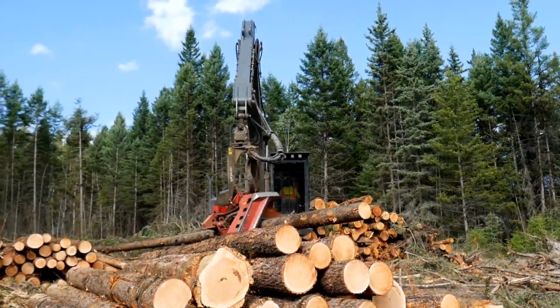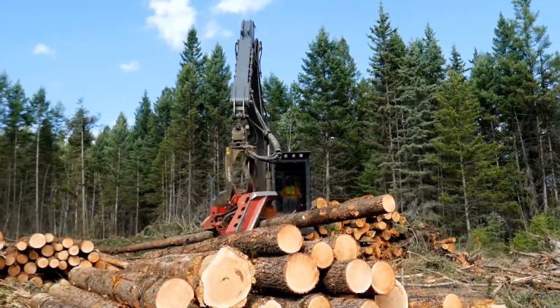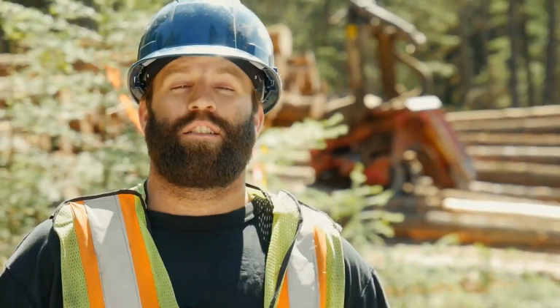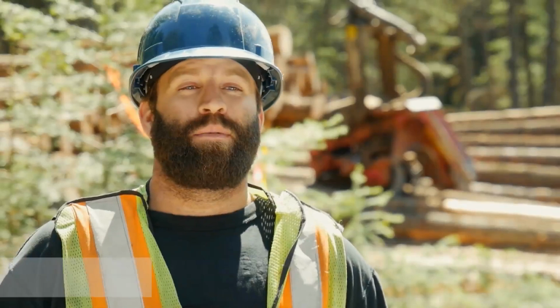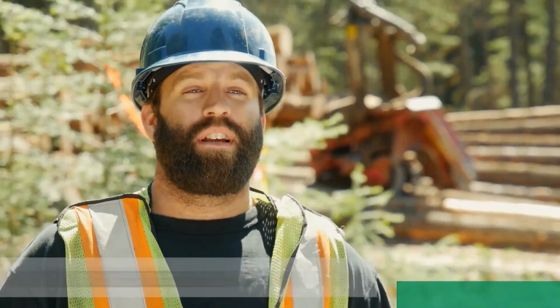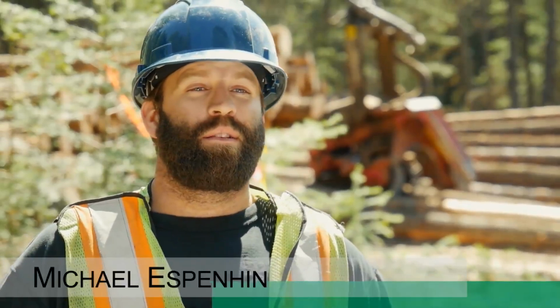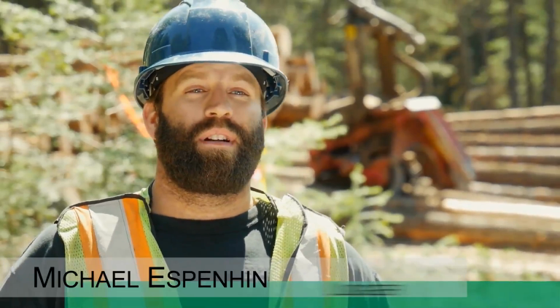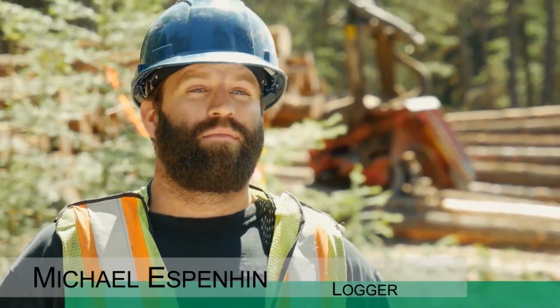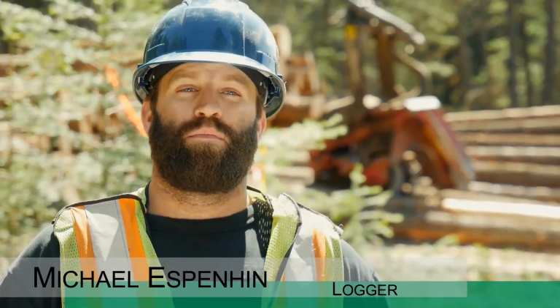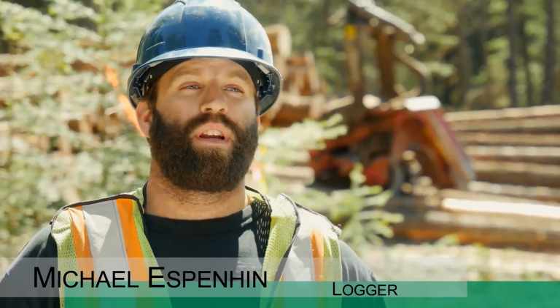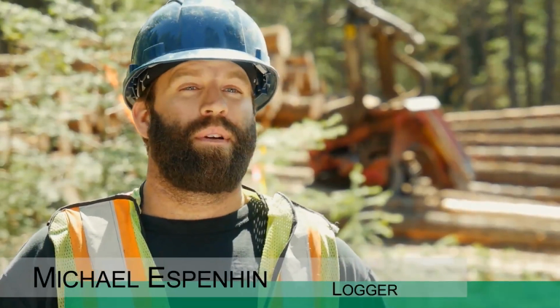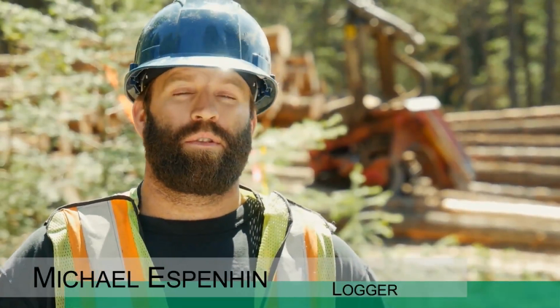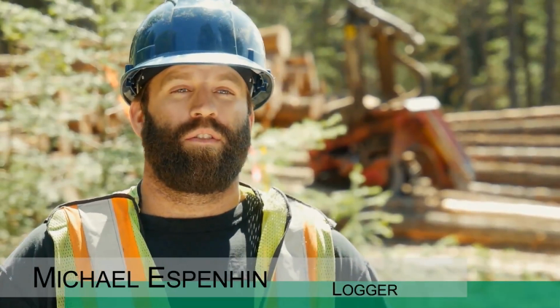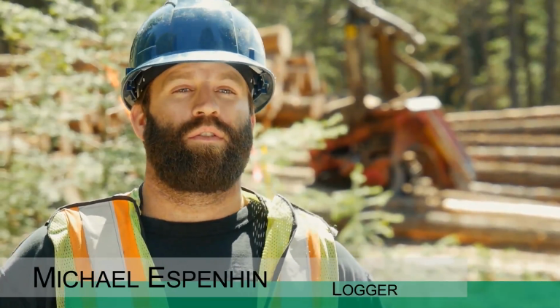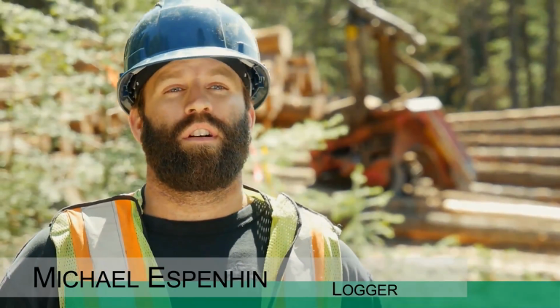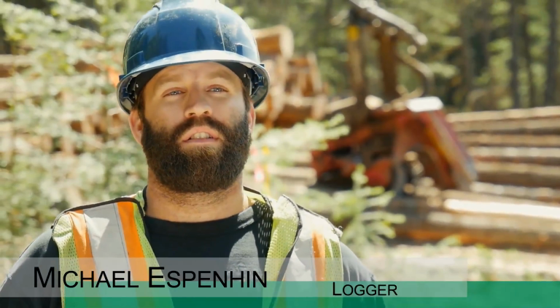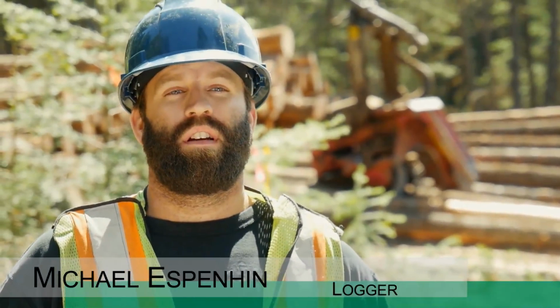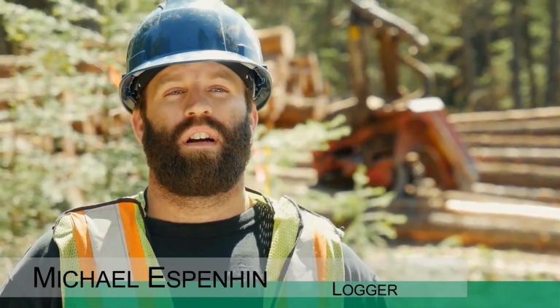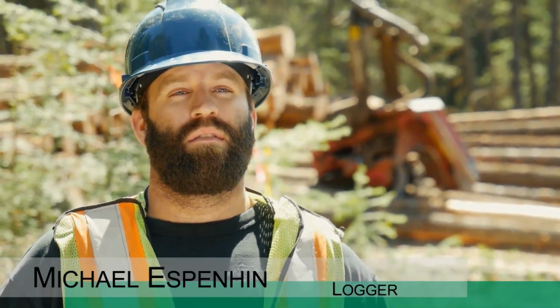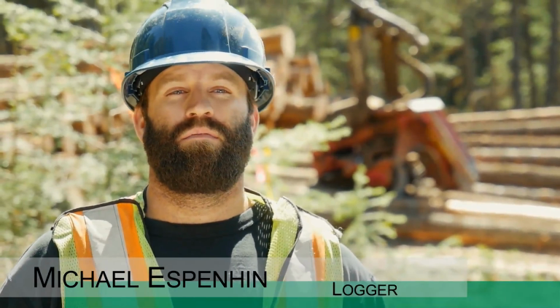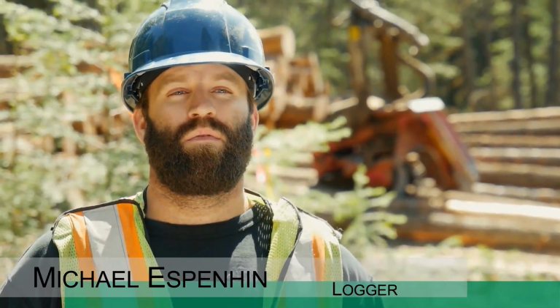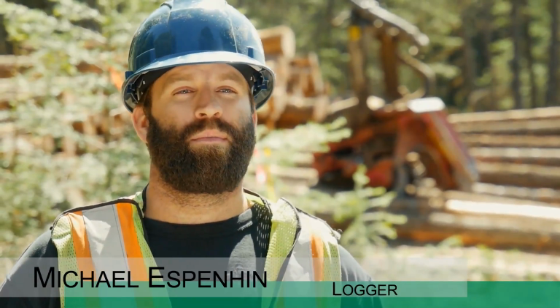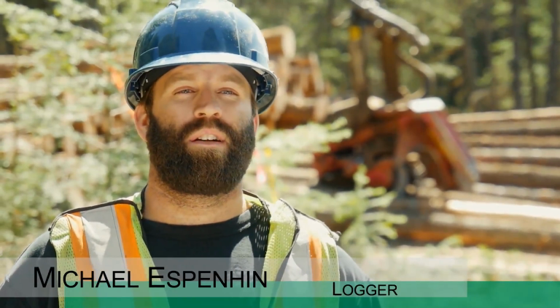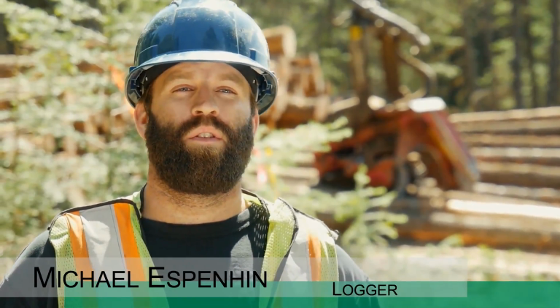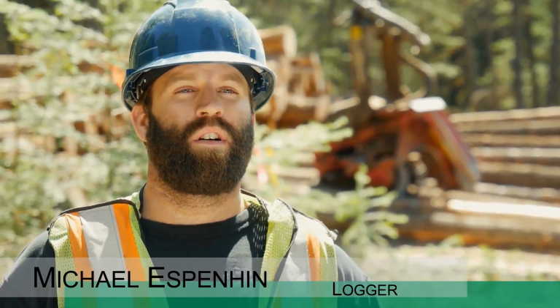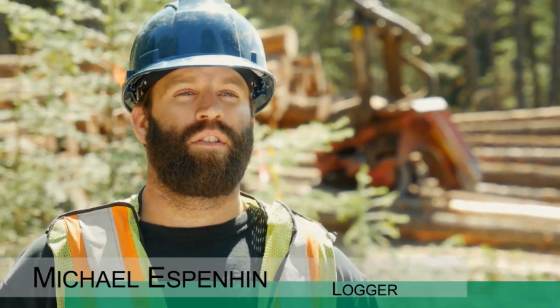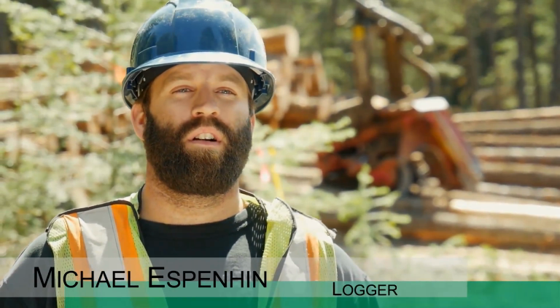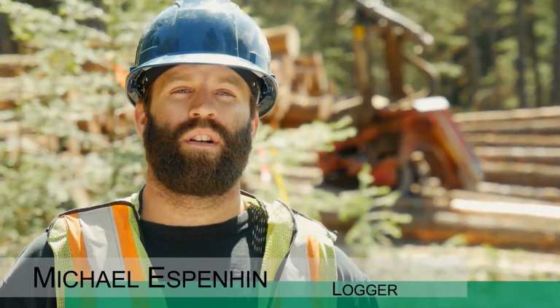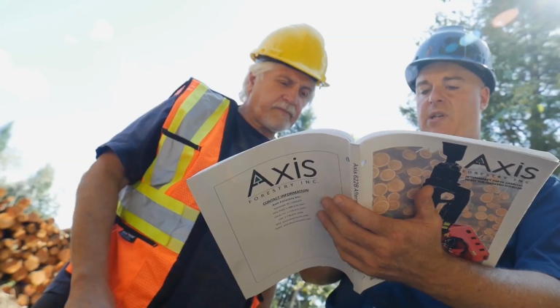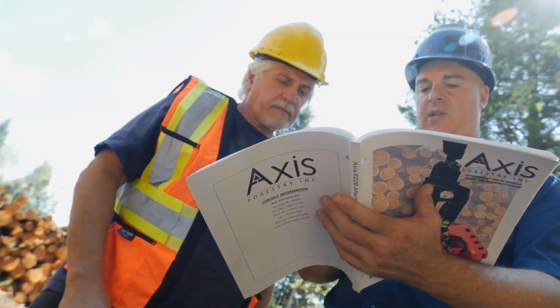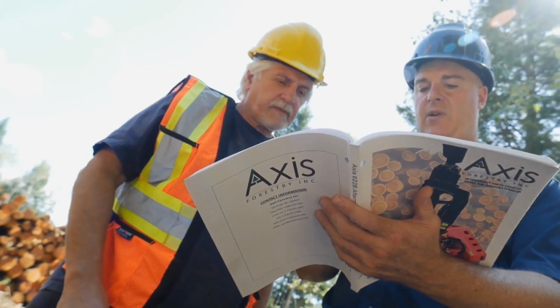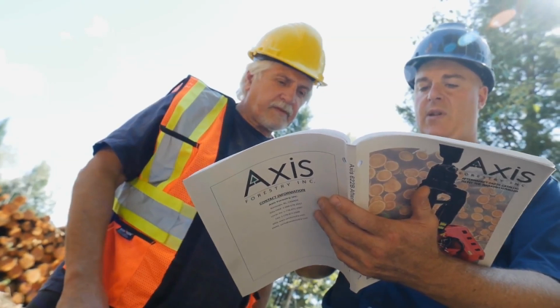Axis has been nothing but premium service for us. We make a phone call, they're out here right away.